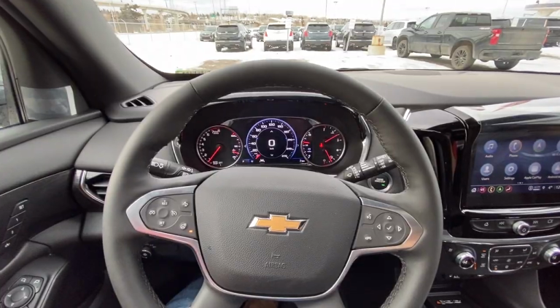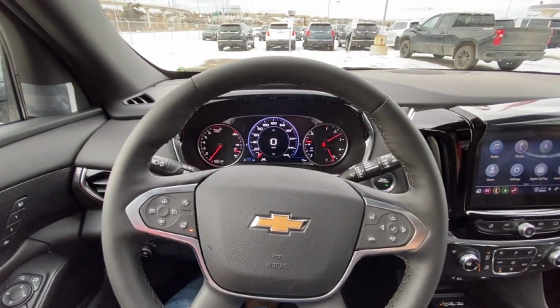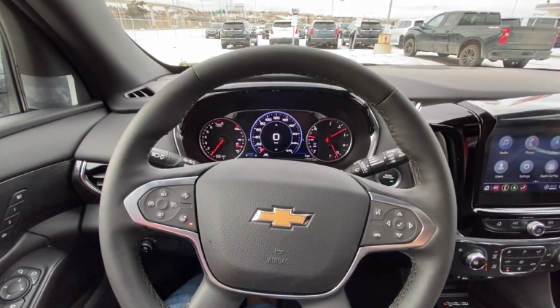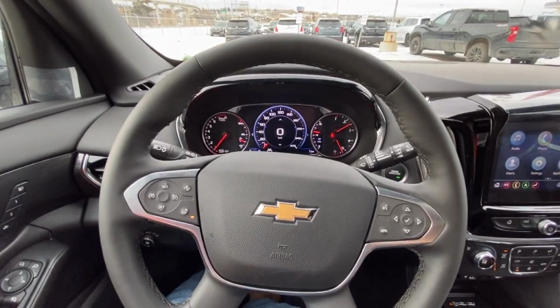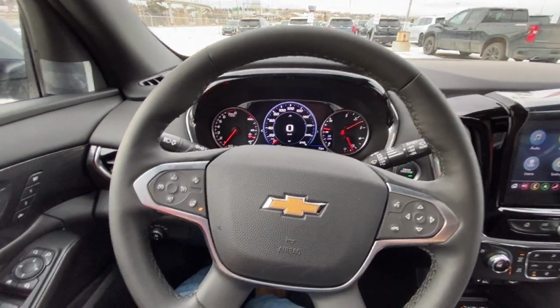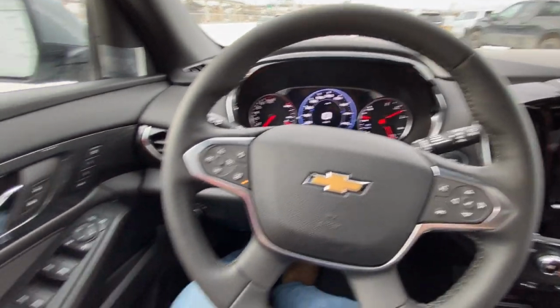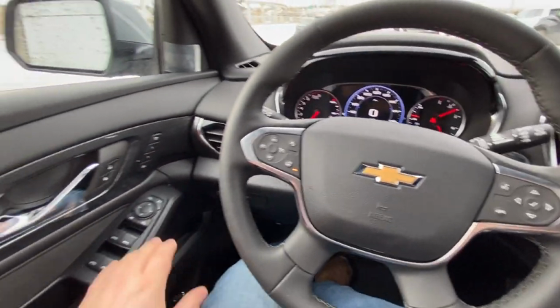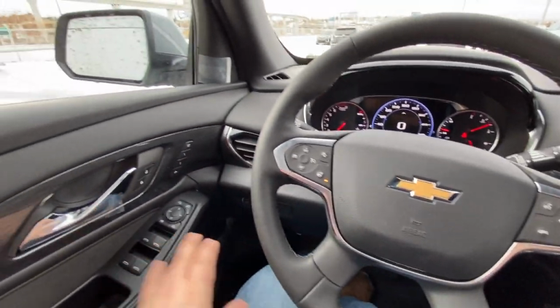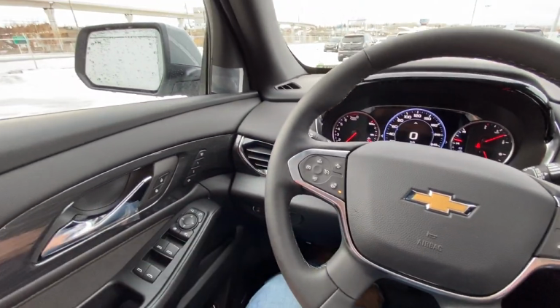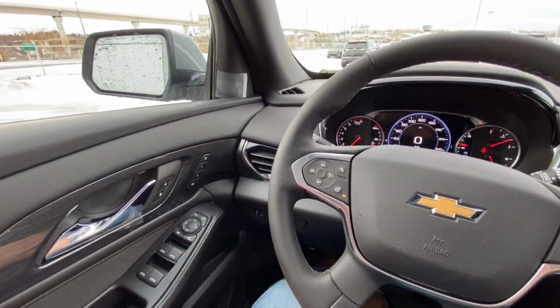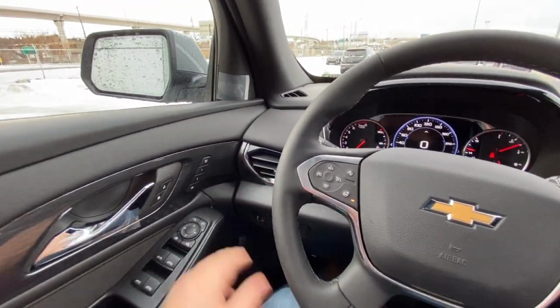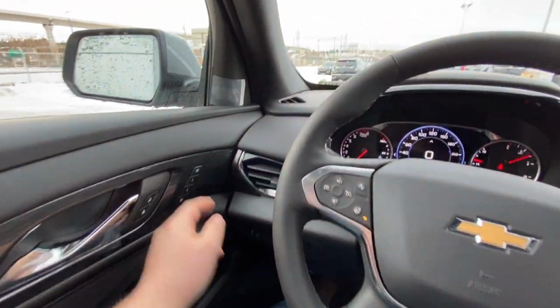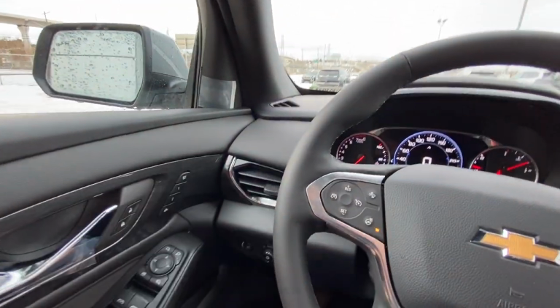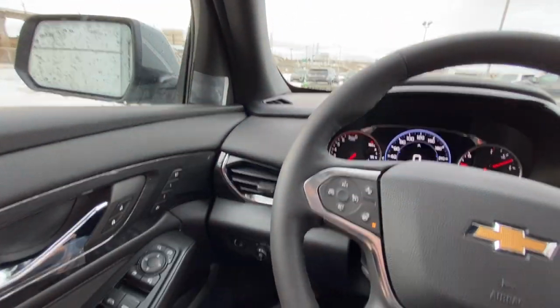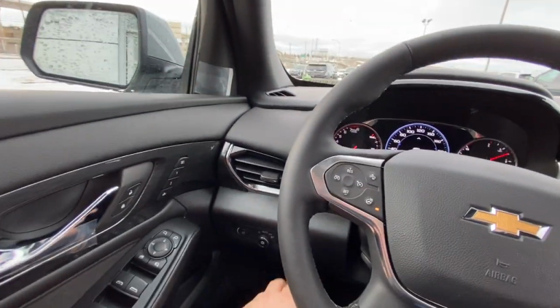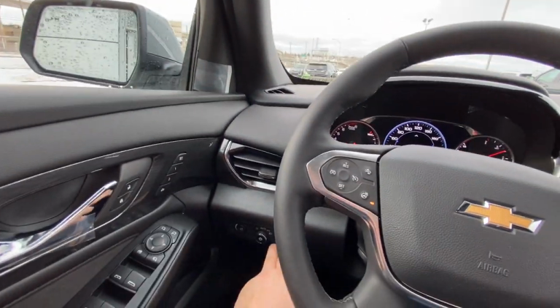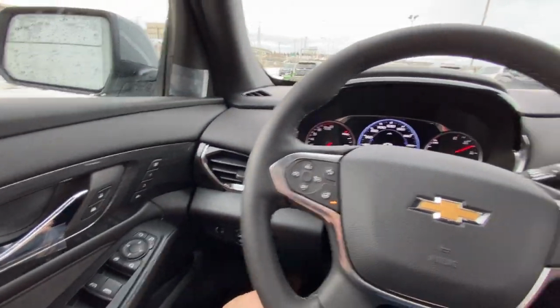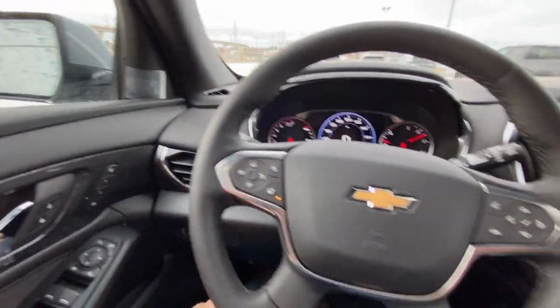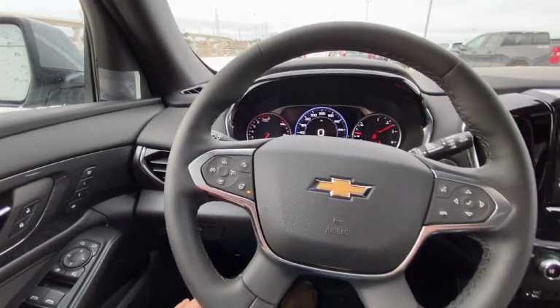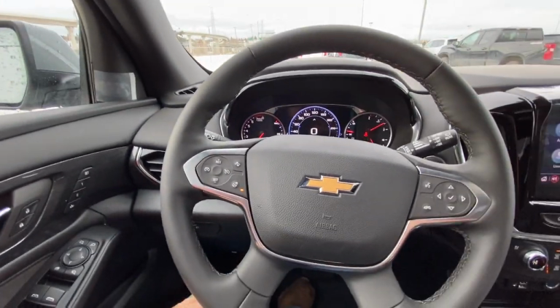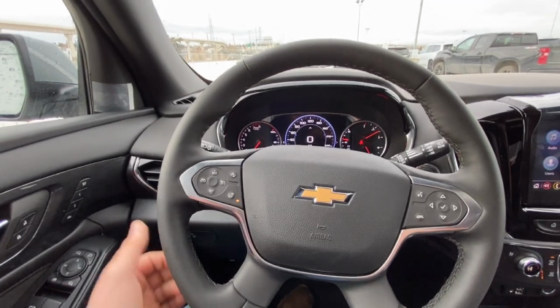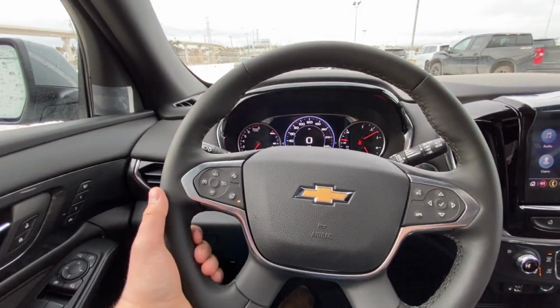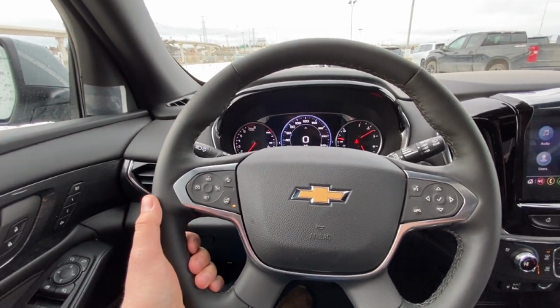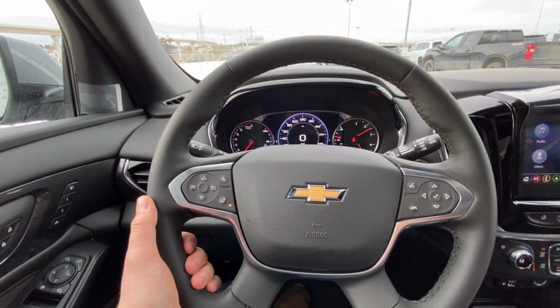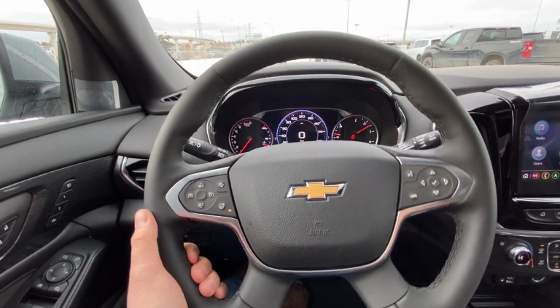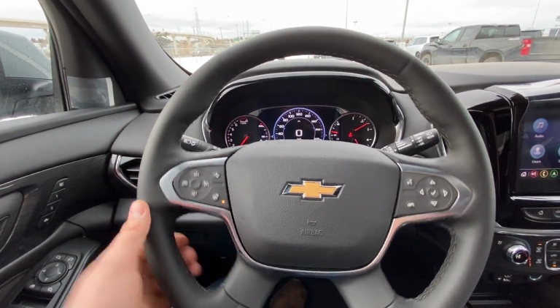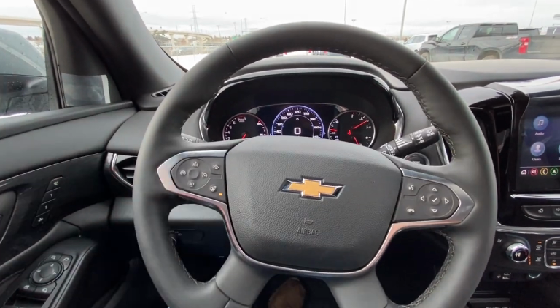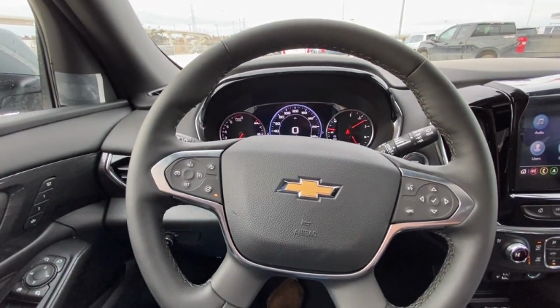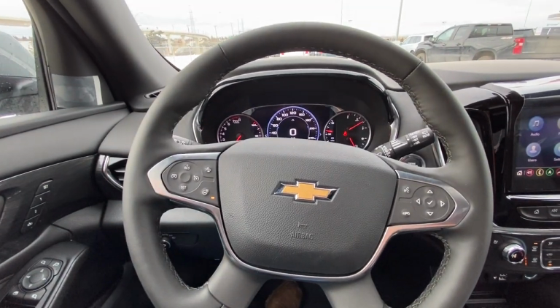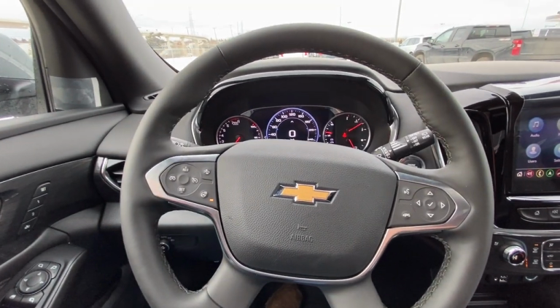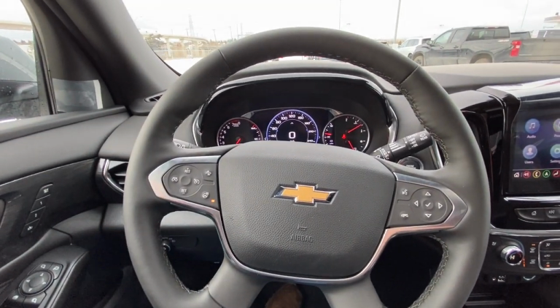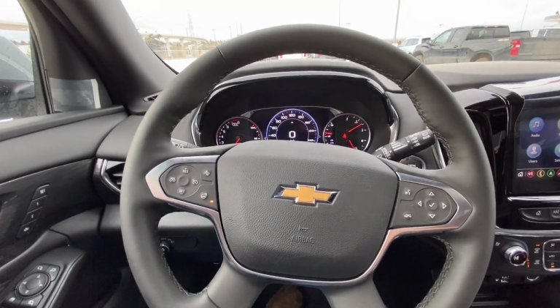Taking a quick look at the interior here: power windows, locks, mirrors, memory seating, and automatic headlights. You do have a leather-wrapped heated steering wheel with cruise control and audio controls.